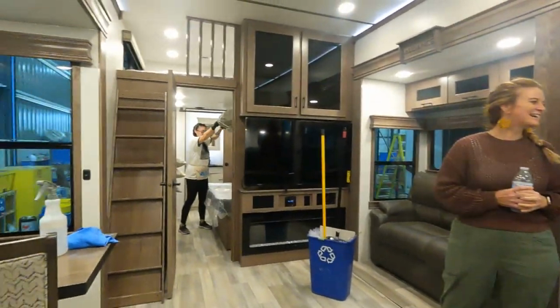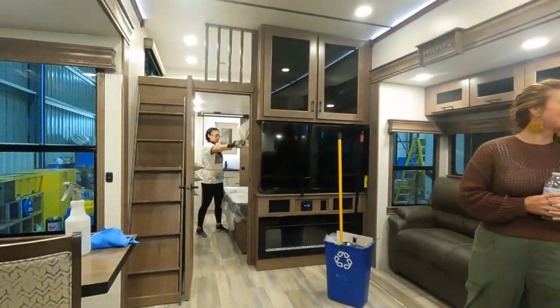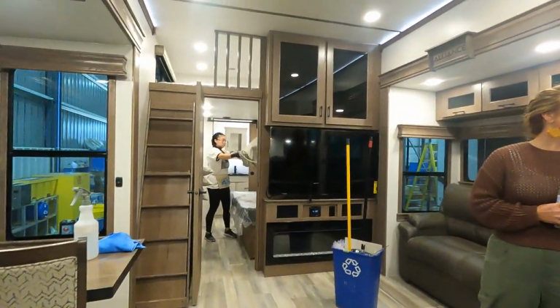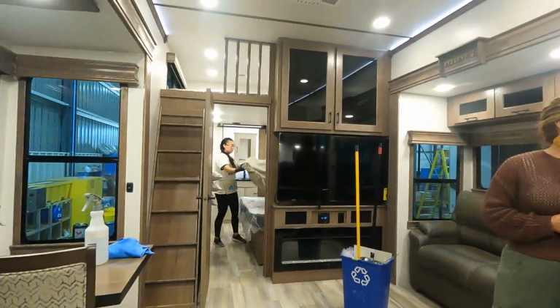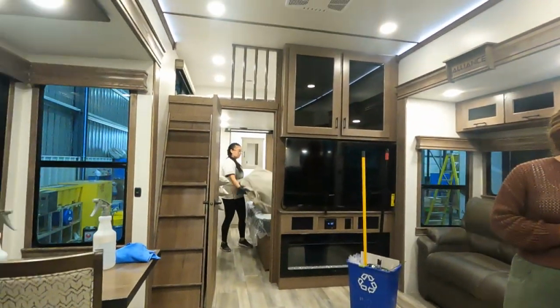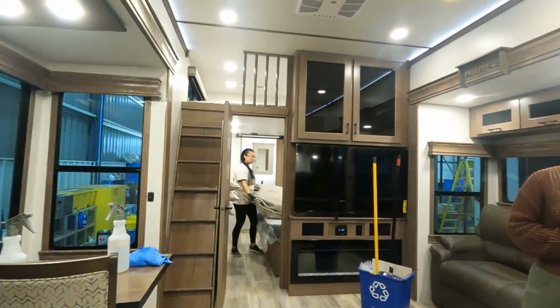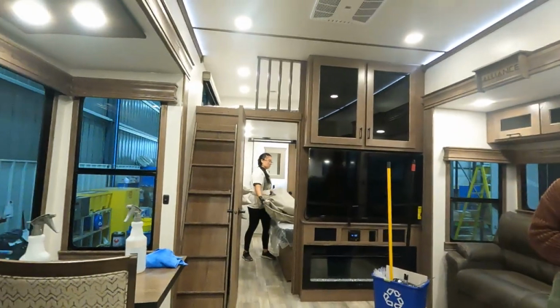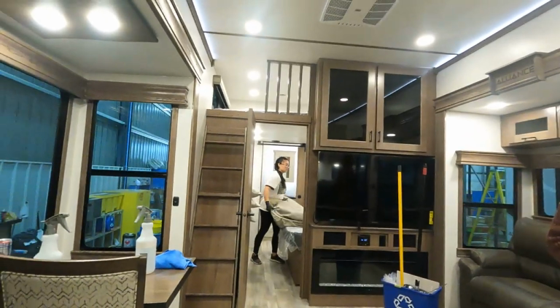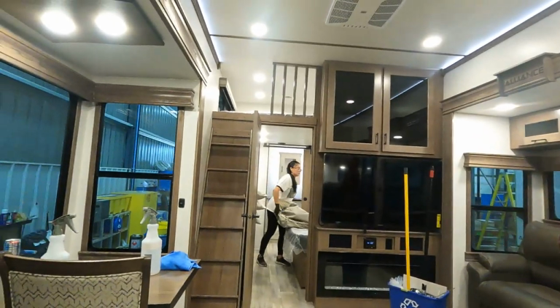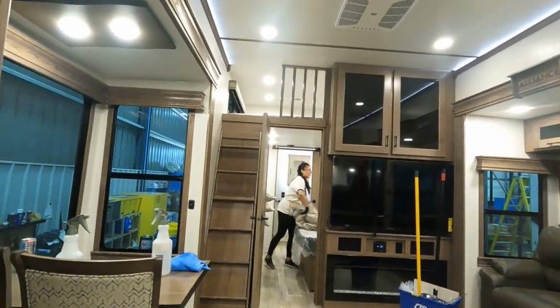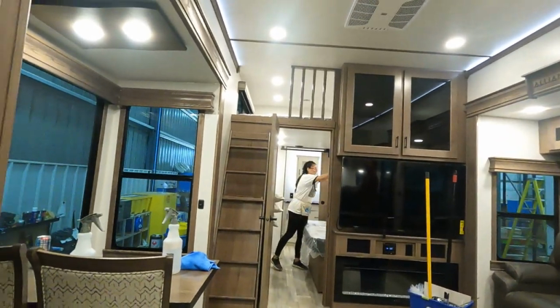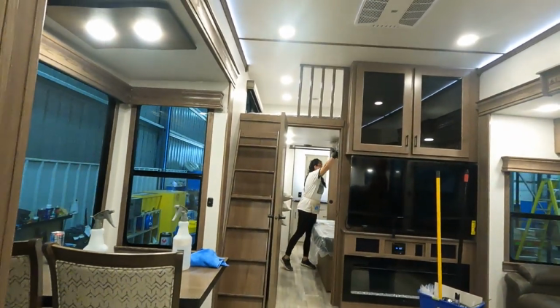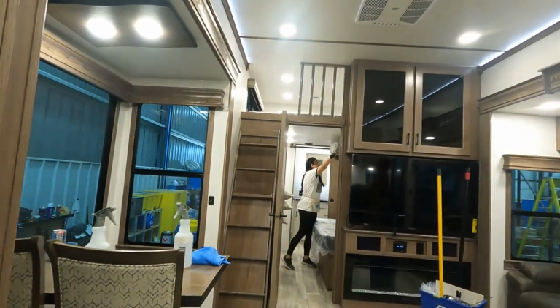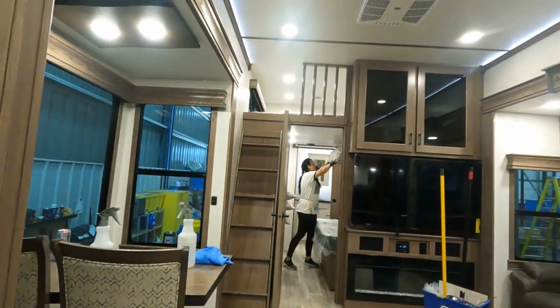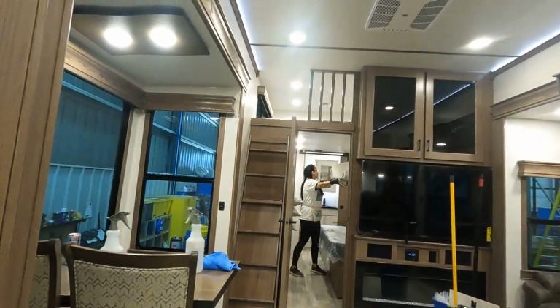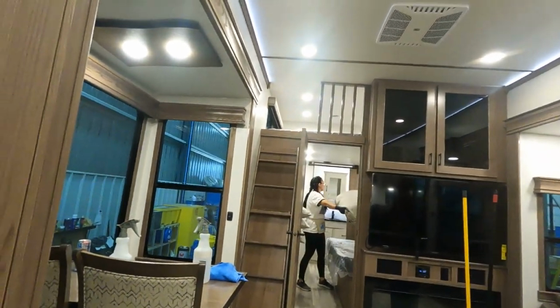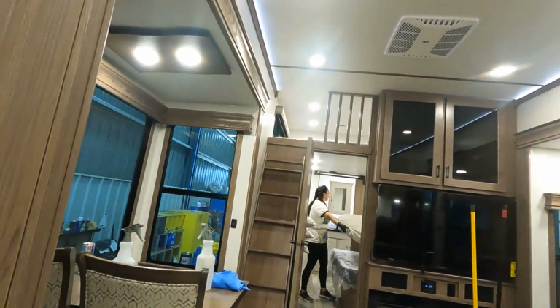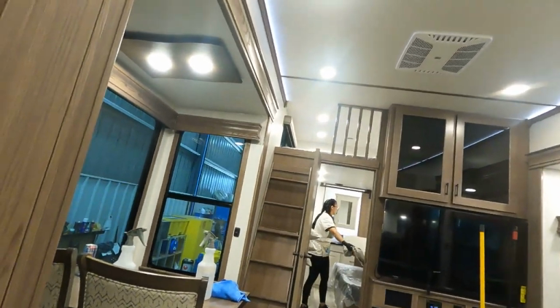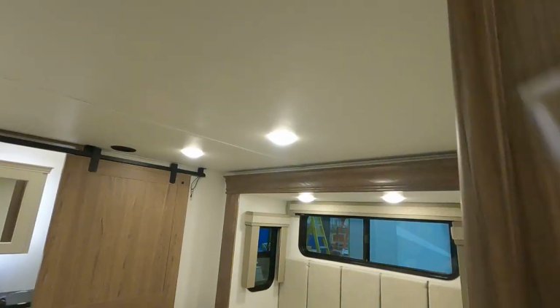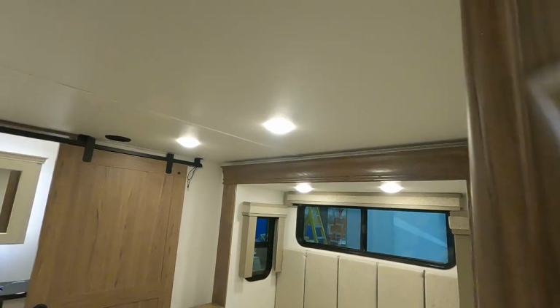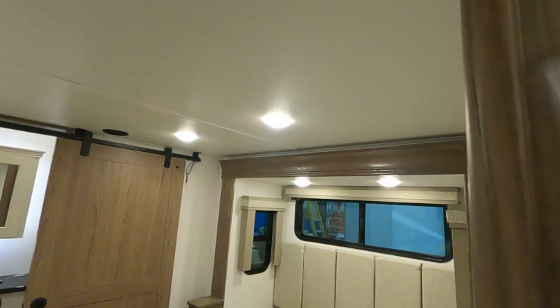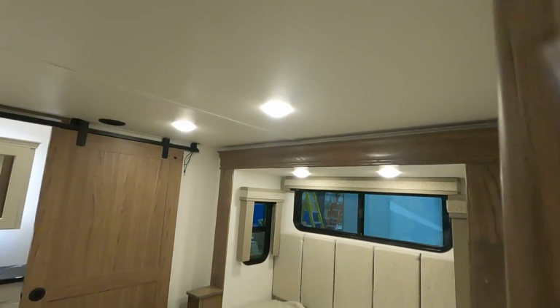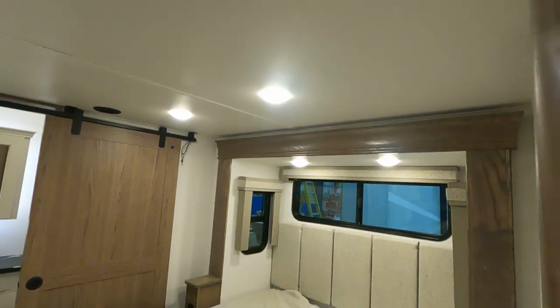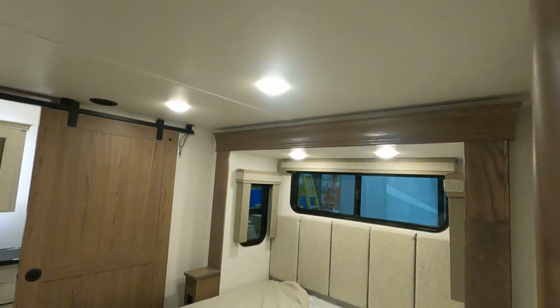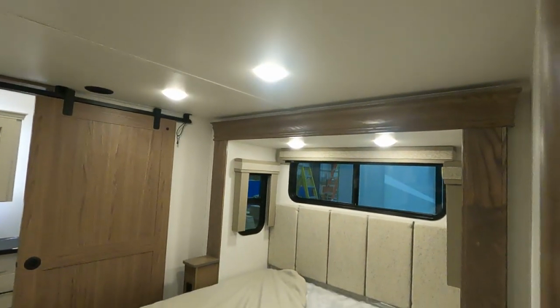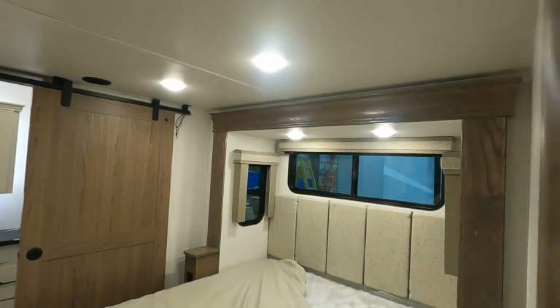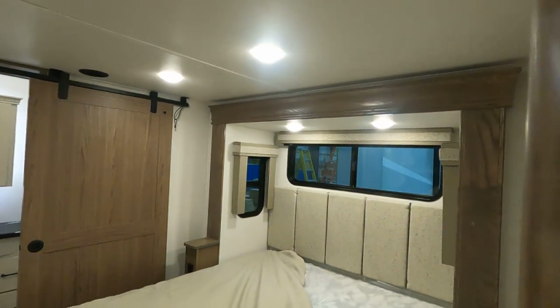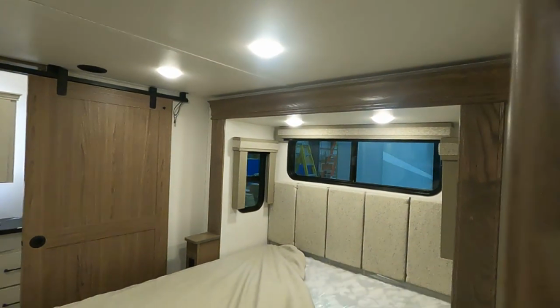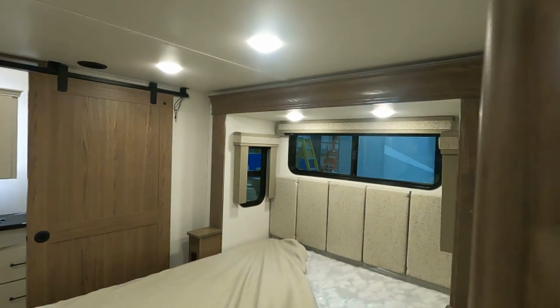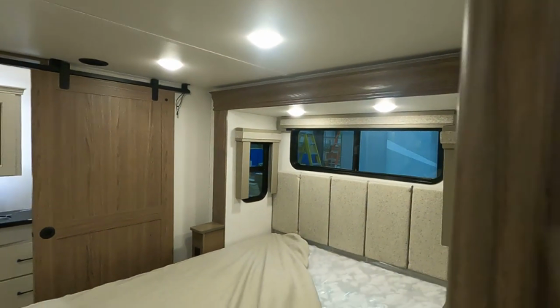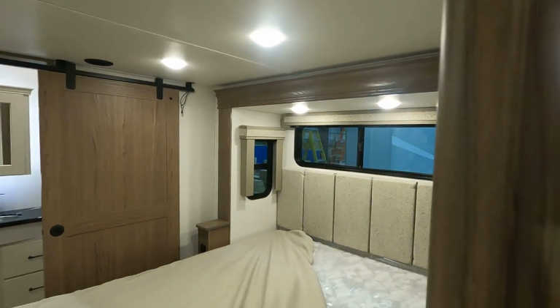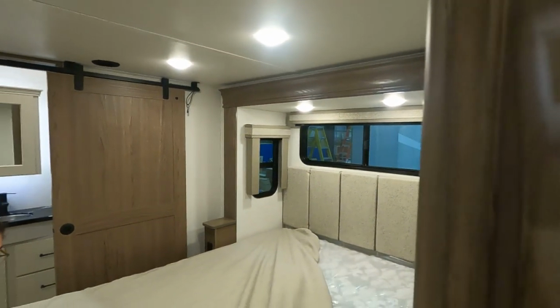And a loft up there too. This is the two bedroom suite.